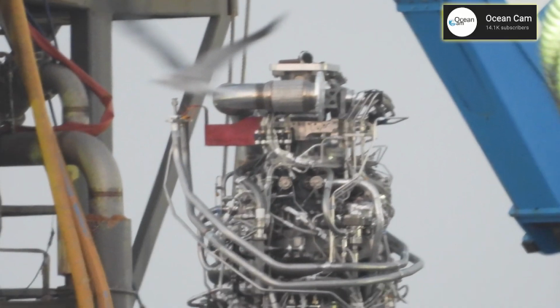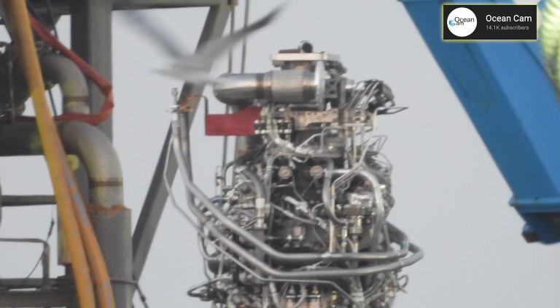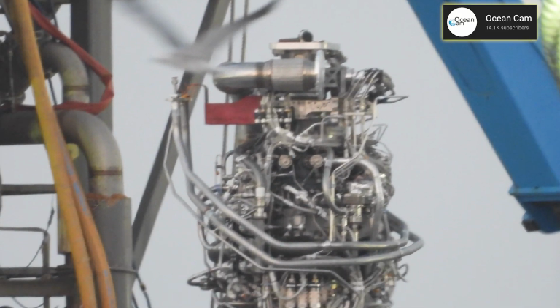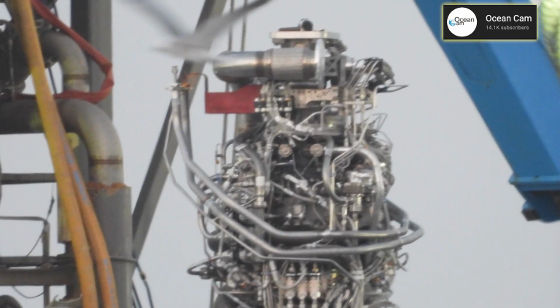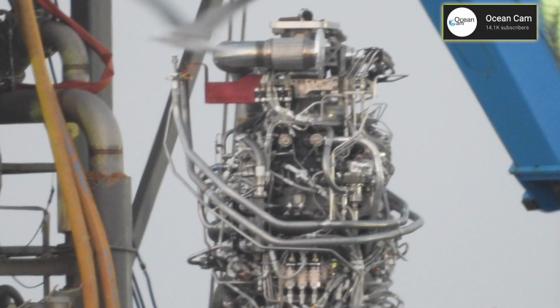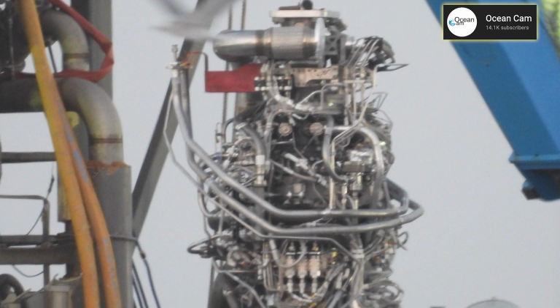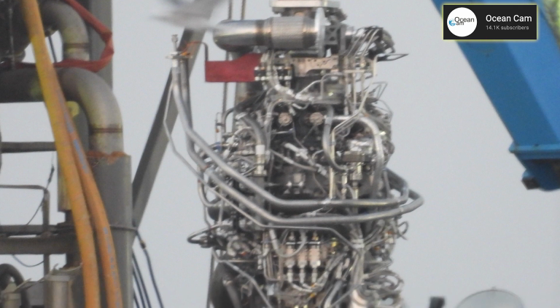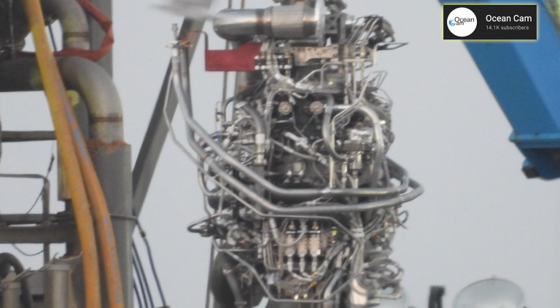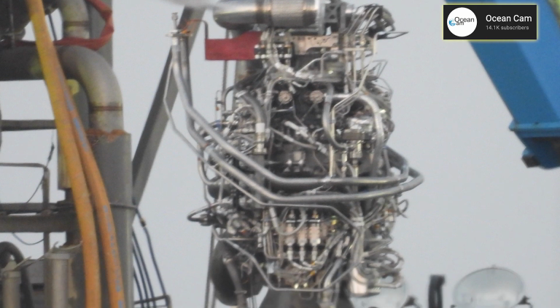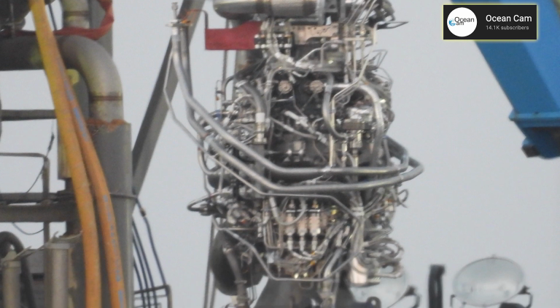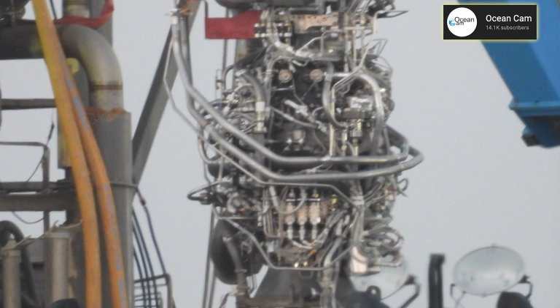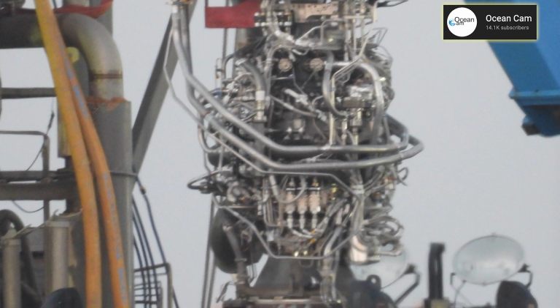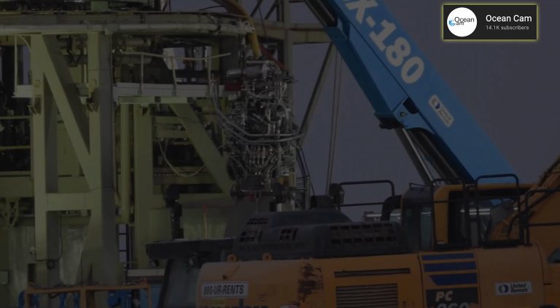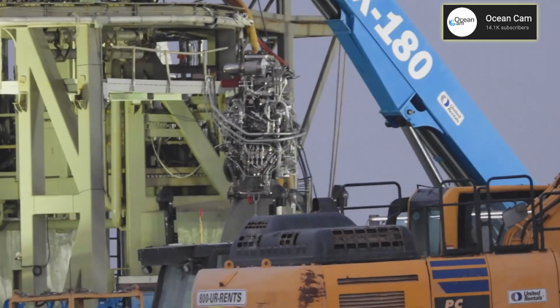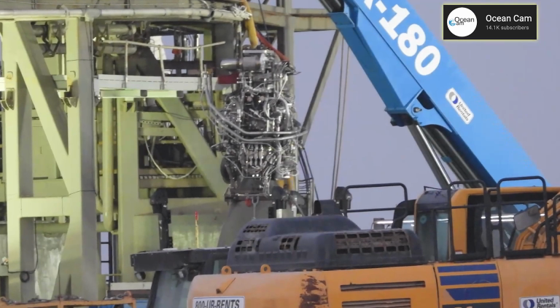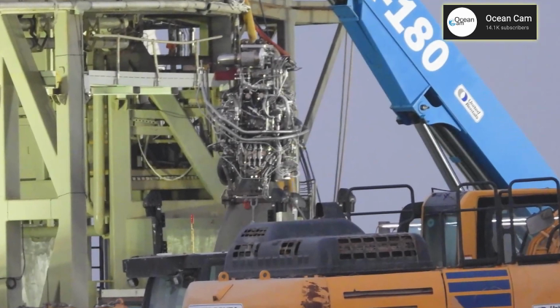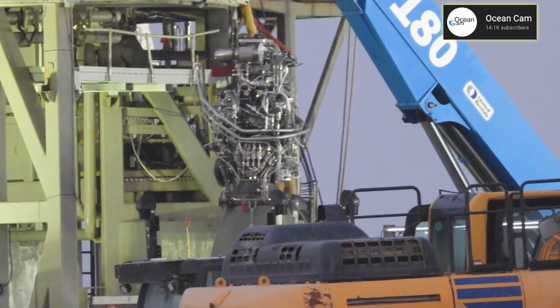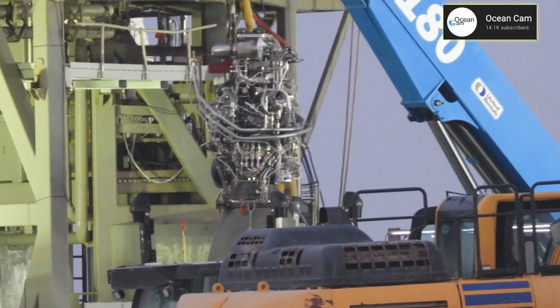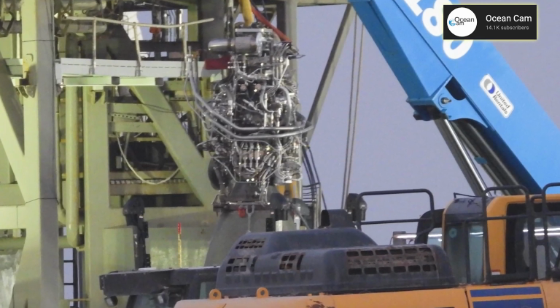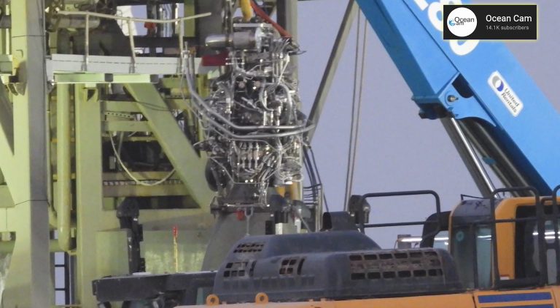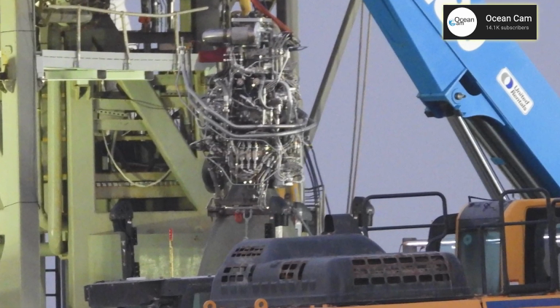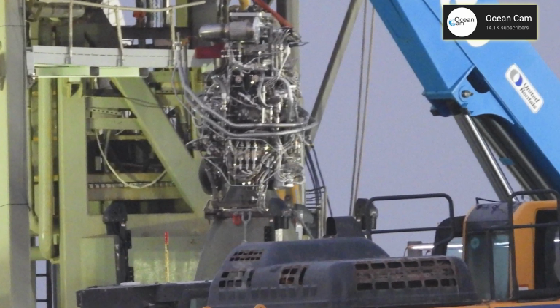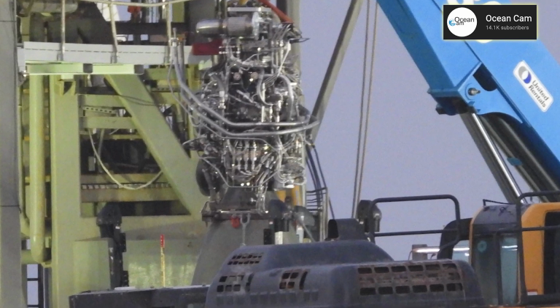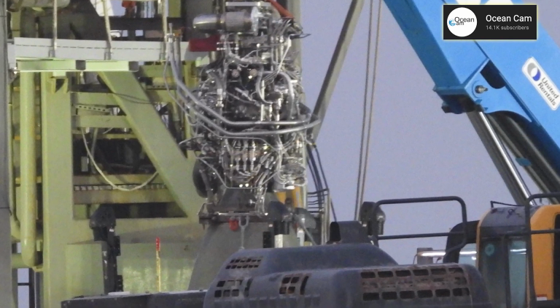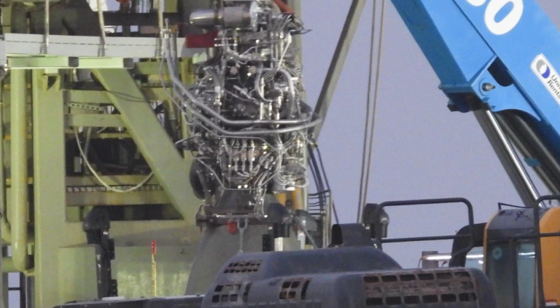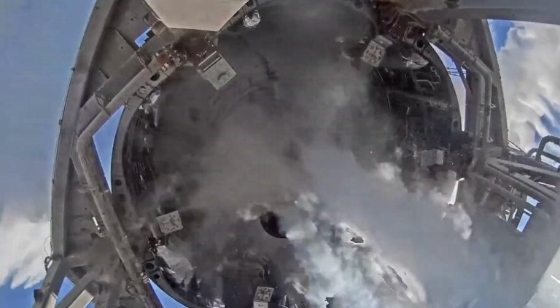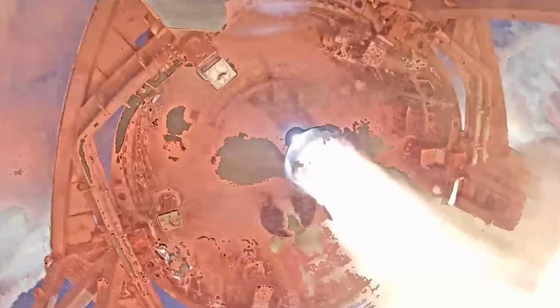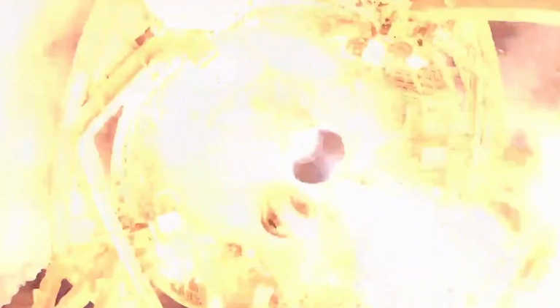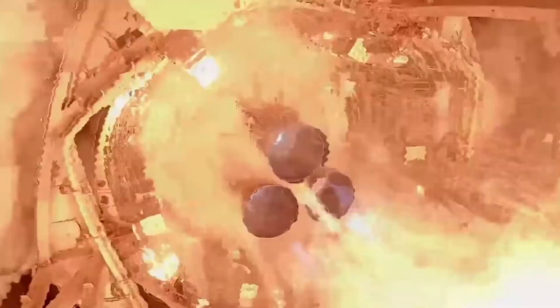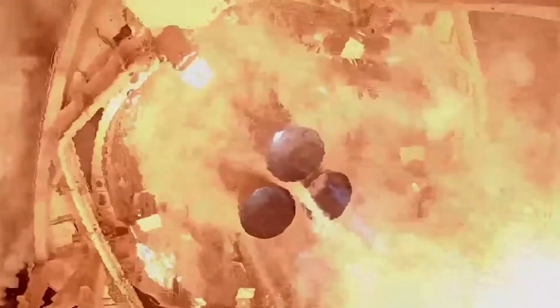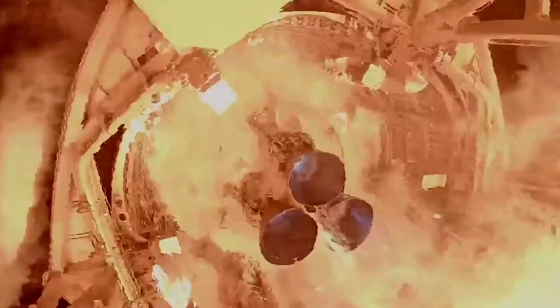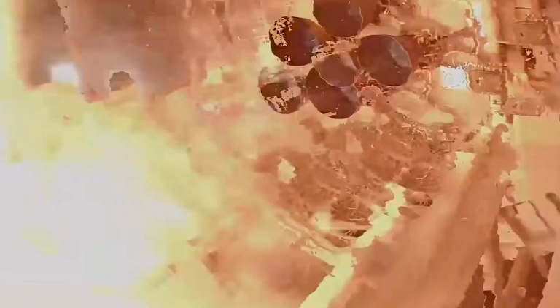SpaceX has begun installing the sea-level Raptor engines on Starship 20, which signals the imminent beginning of their pre-flight tests.